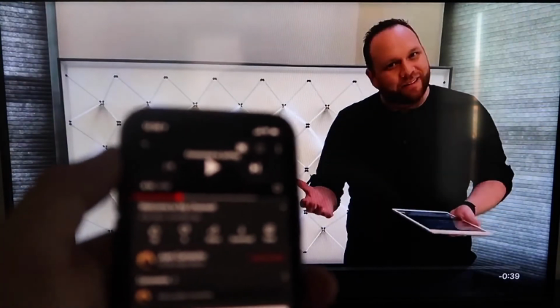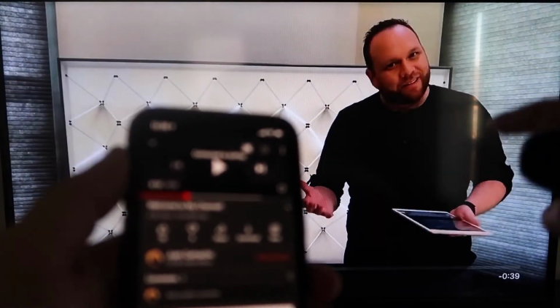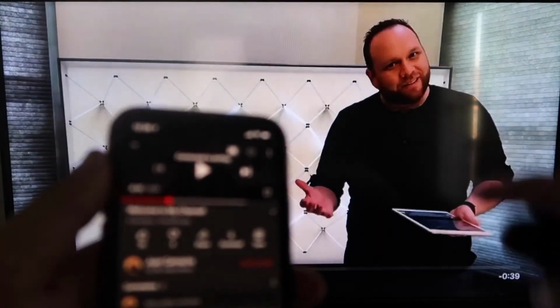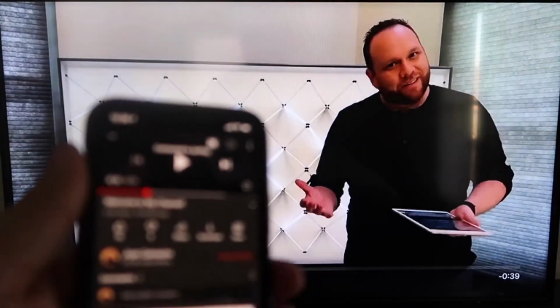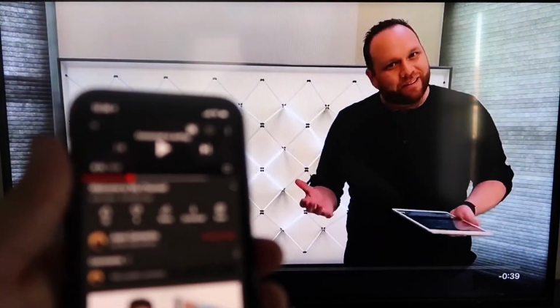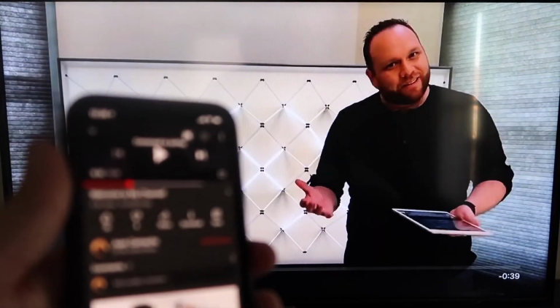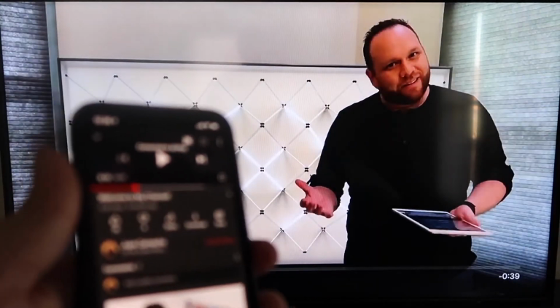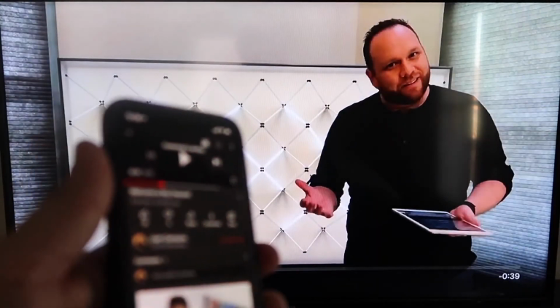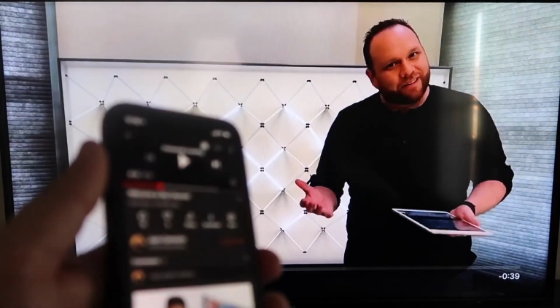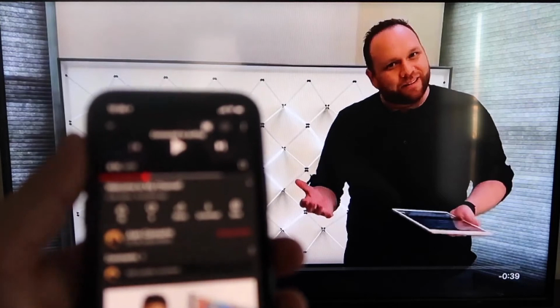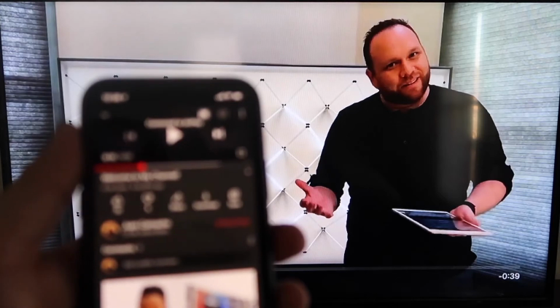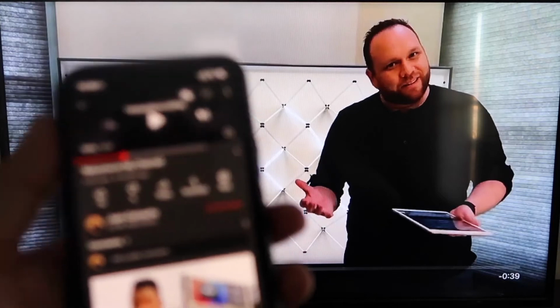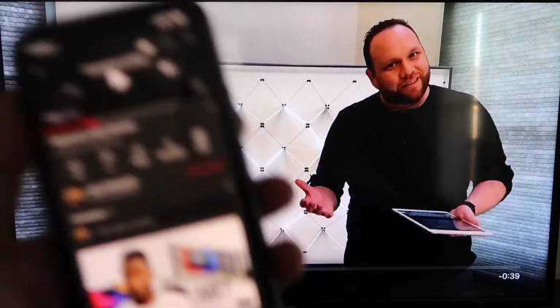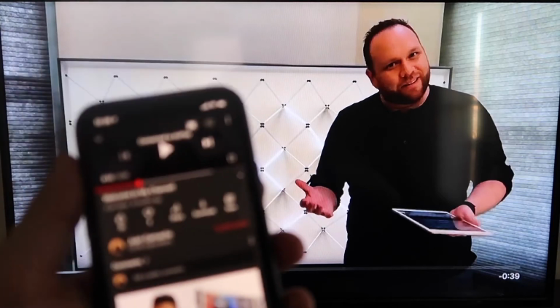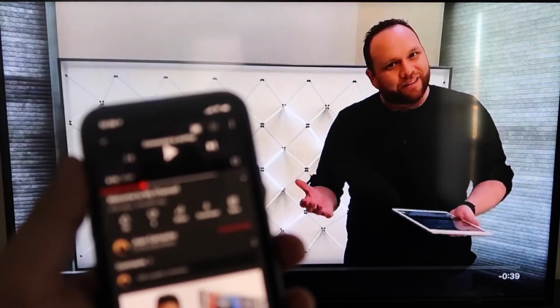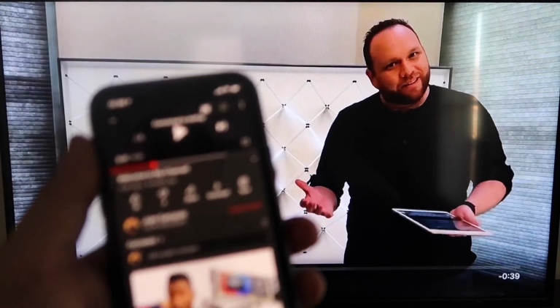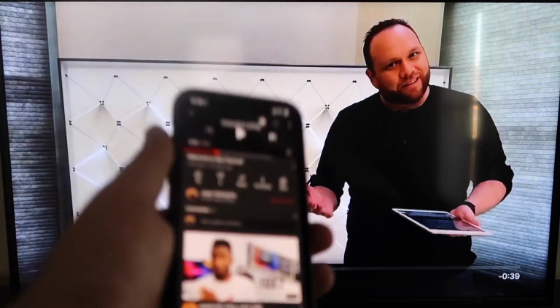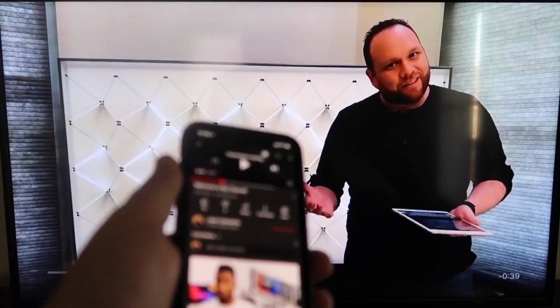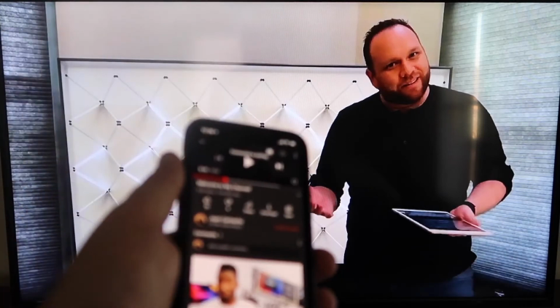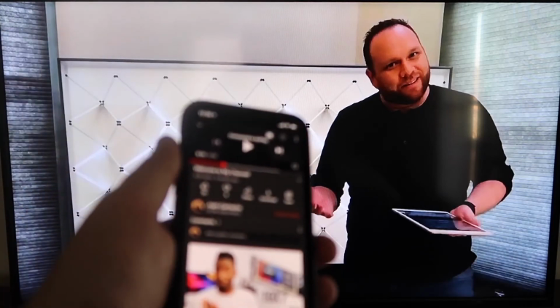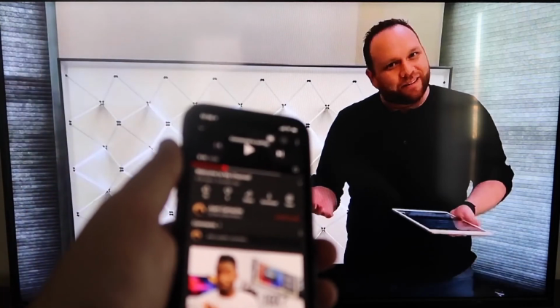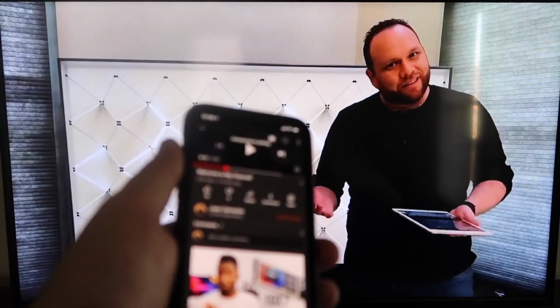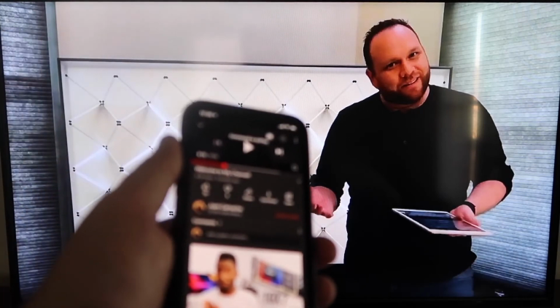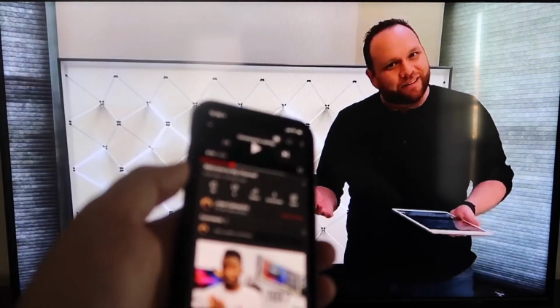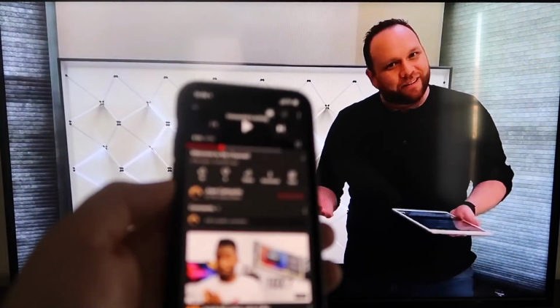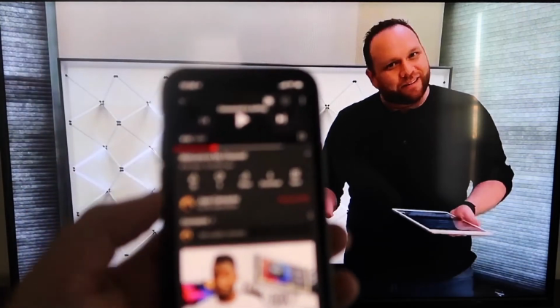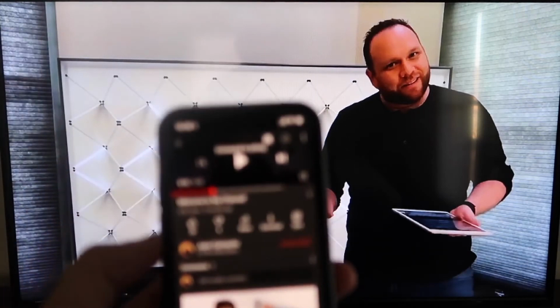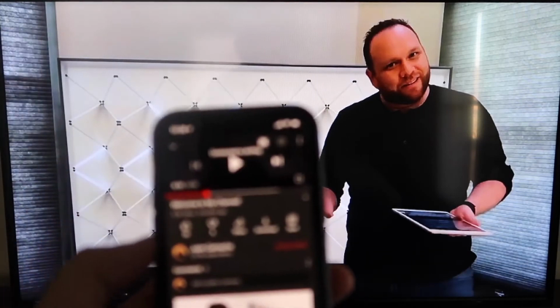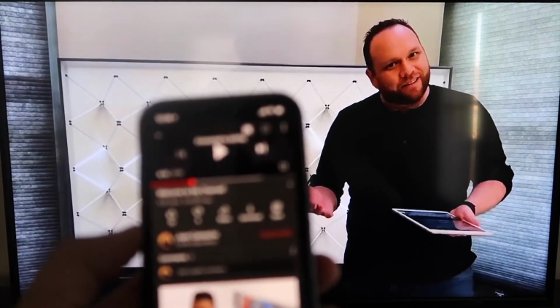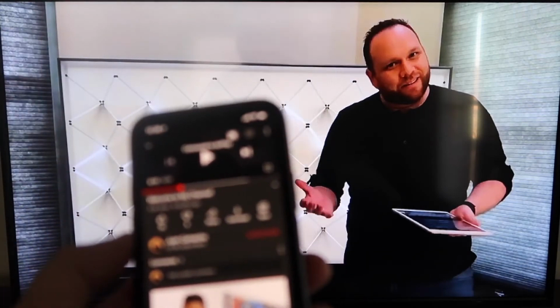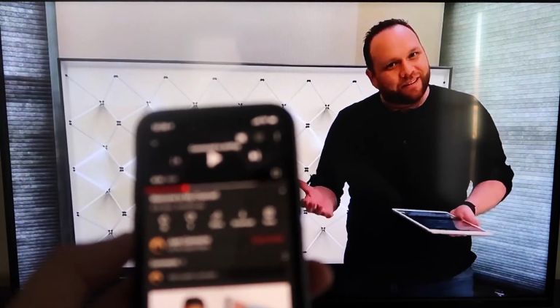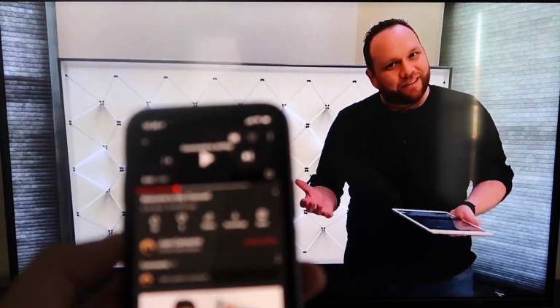As you can see, it works — your phone content goes right to your TV. I love Apple AirPlay.